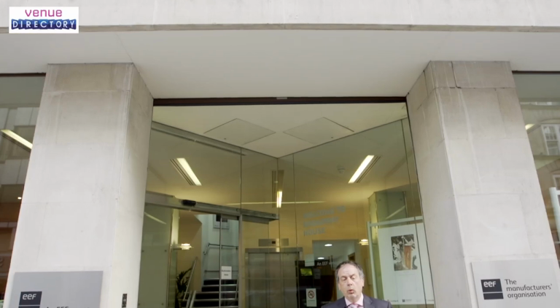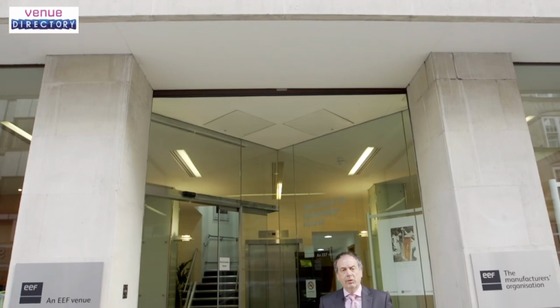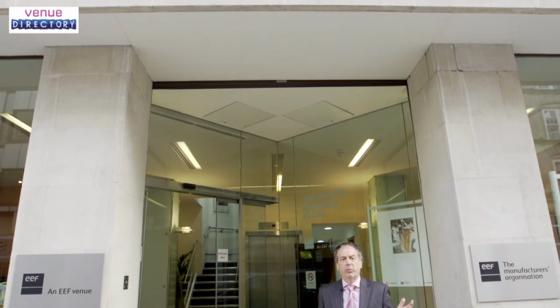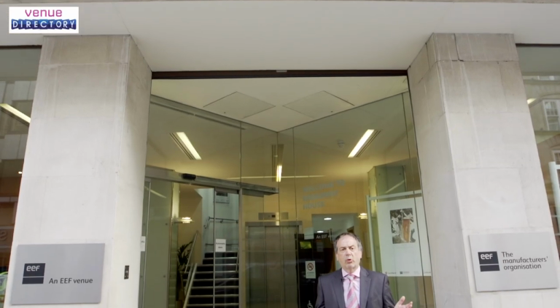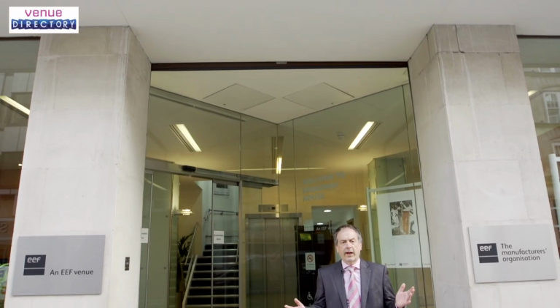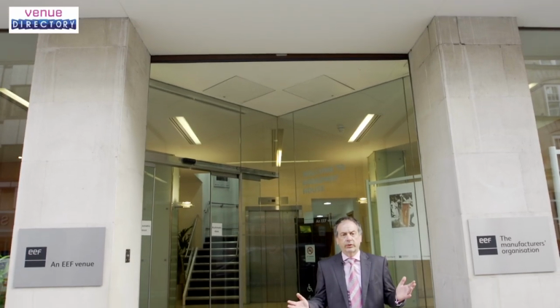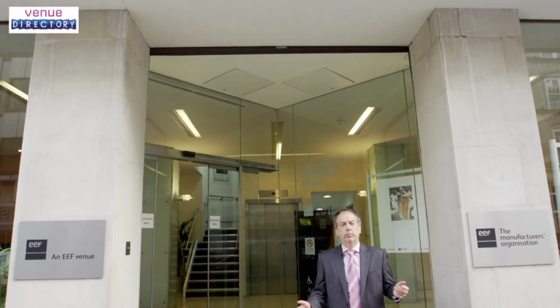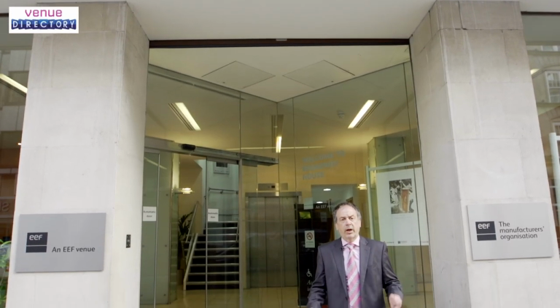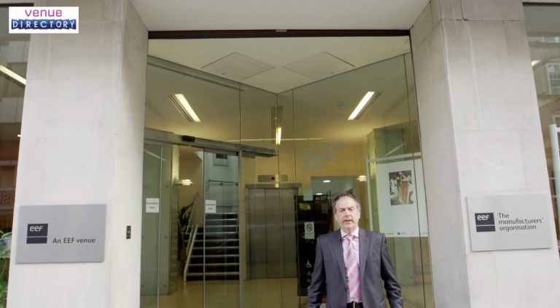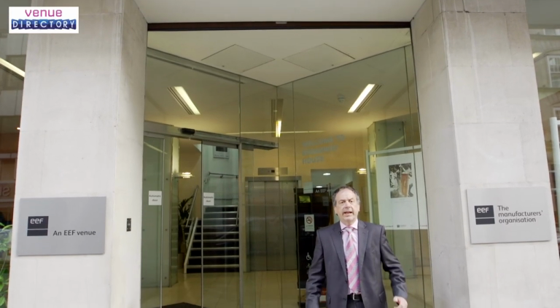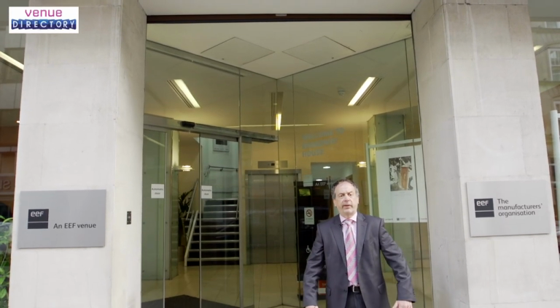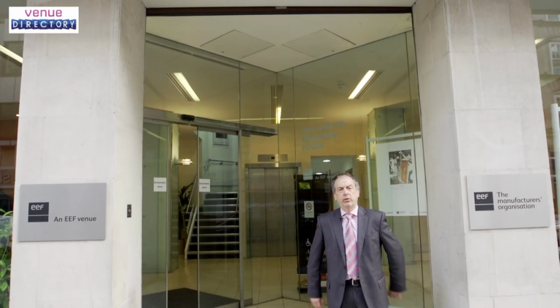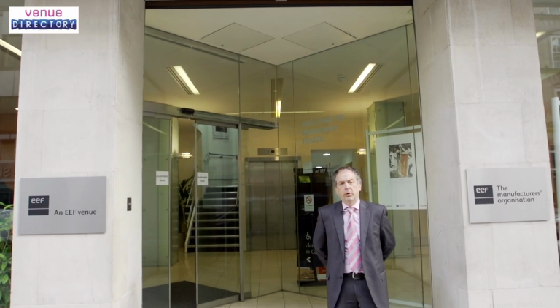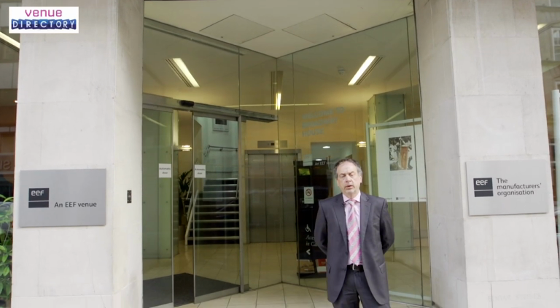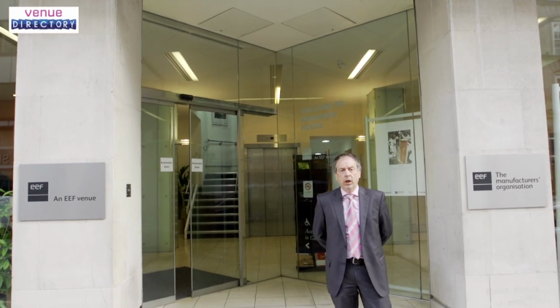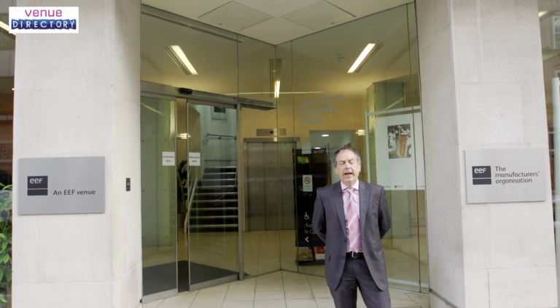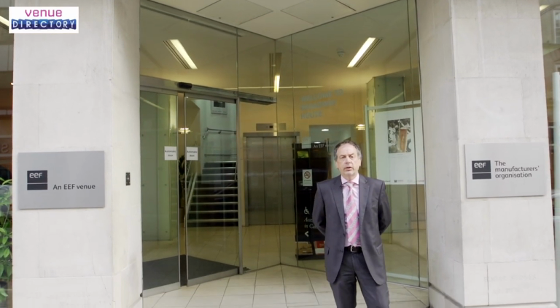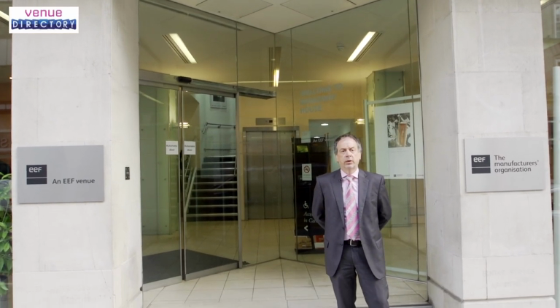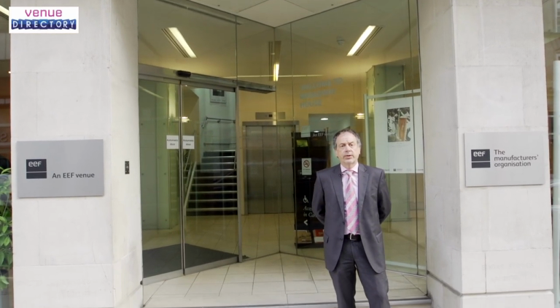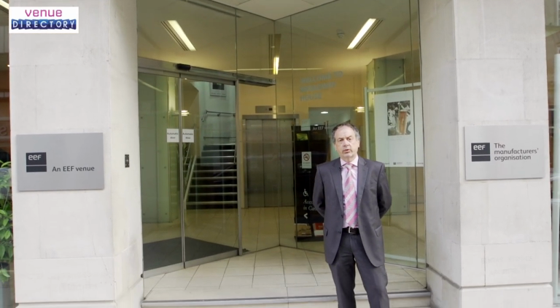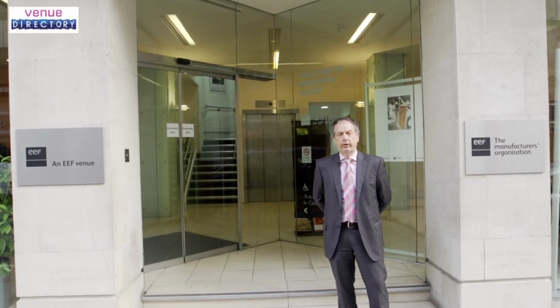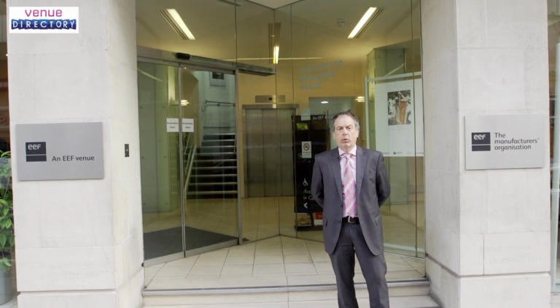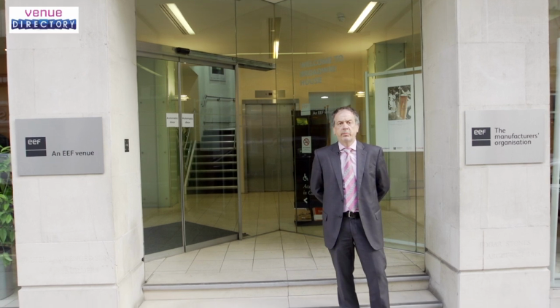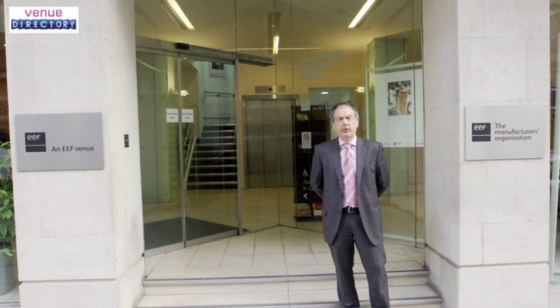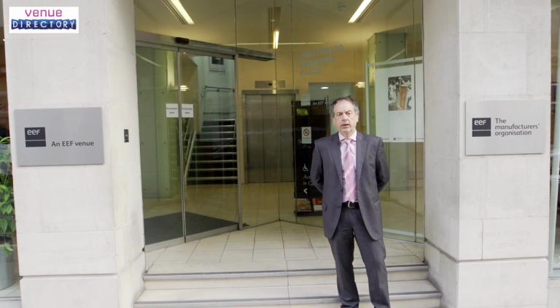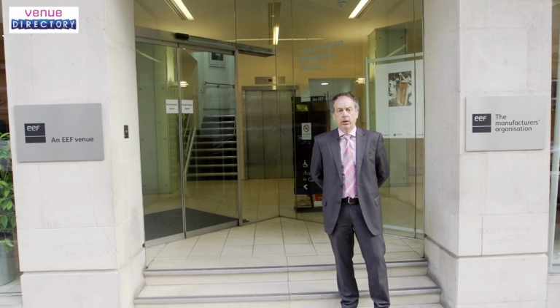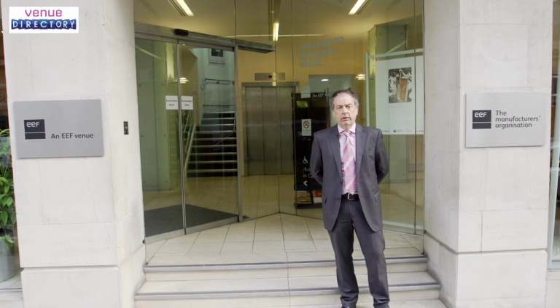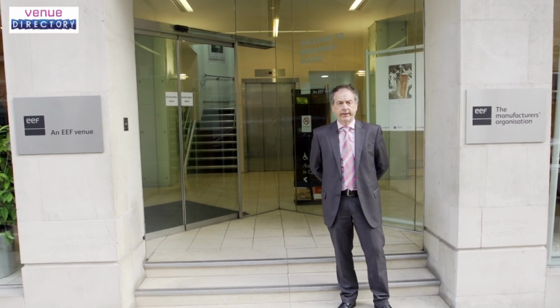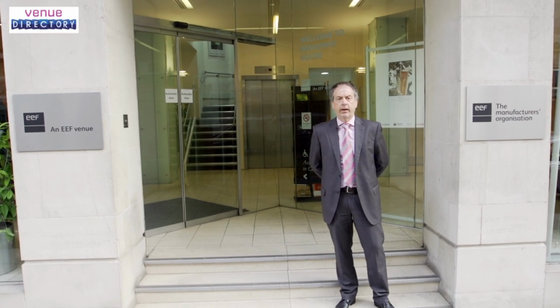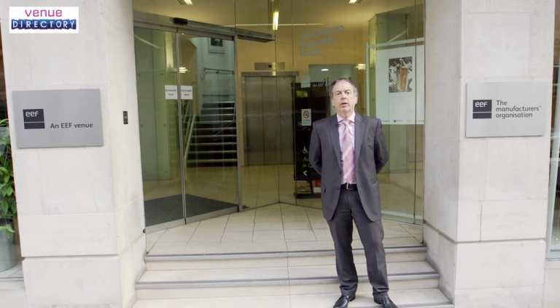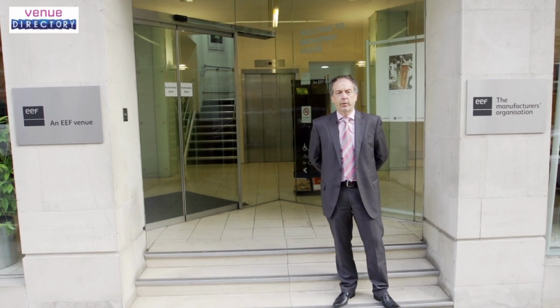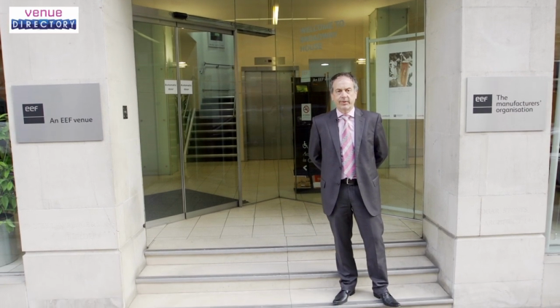Welcome to Broadway House, part of the EF Venues Group, an elegant six-storey Edwardian building located in the heart of Westminster.